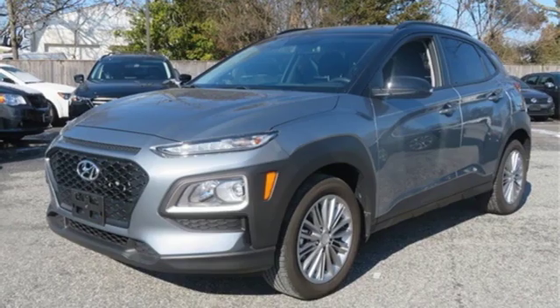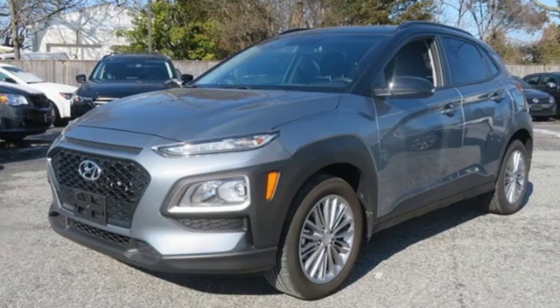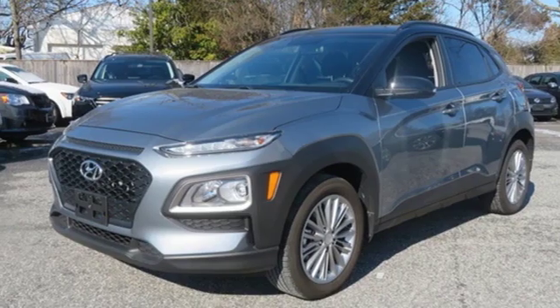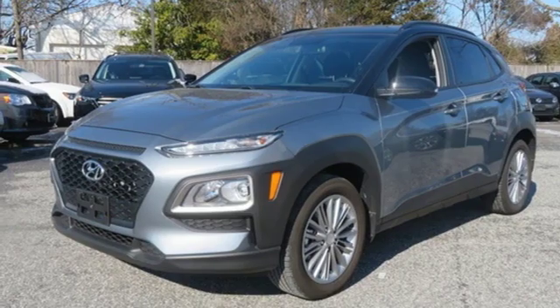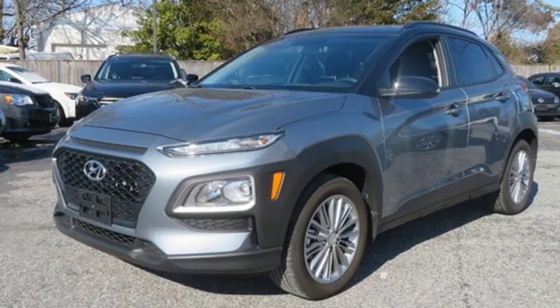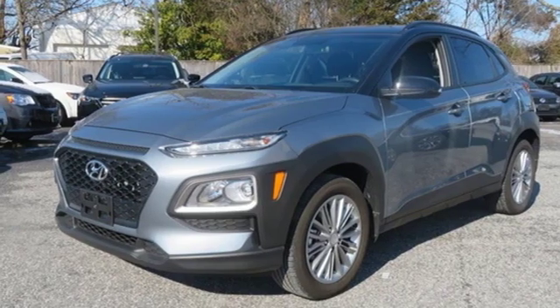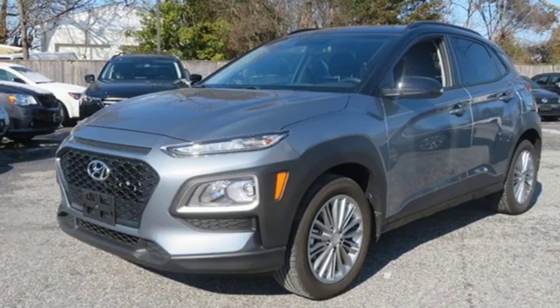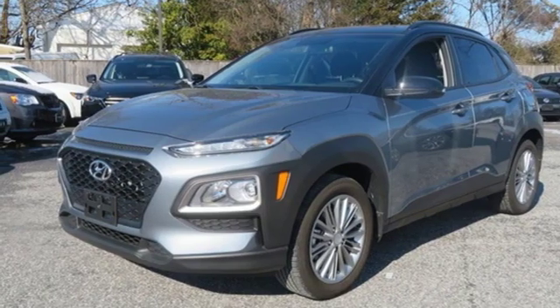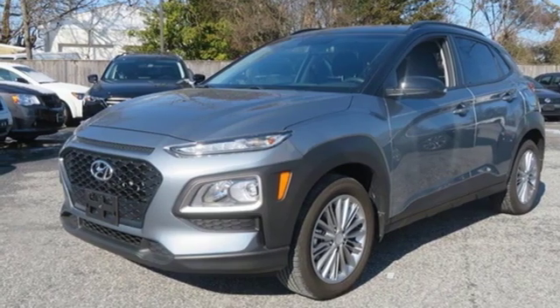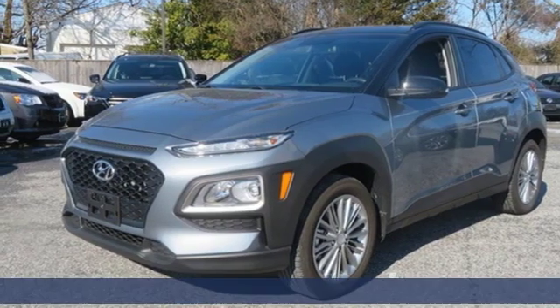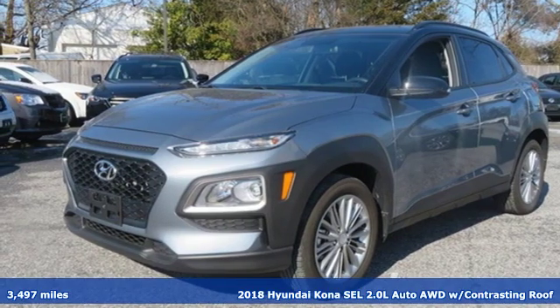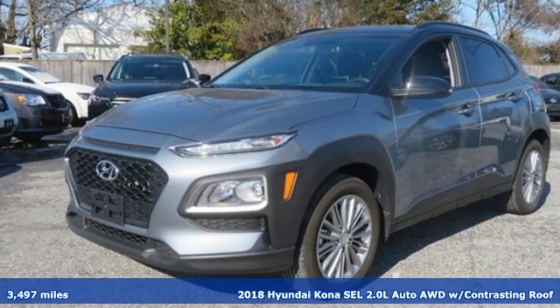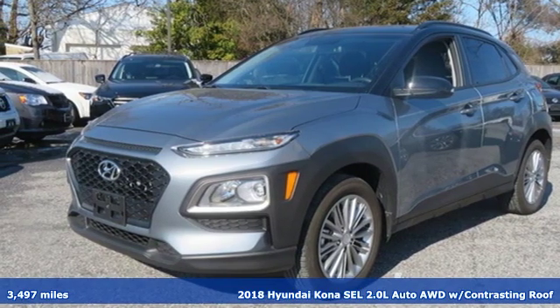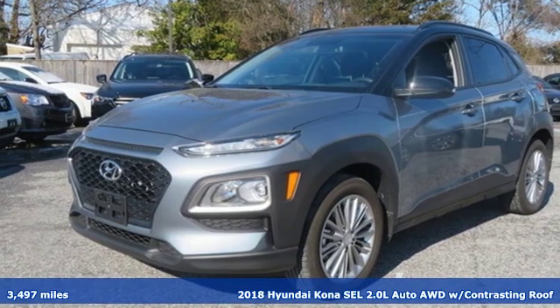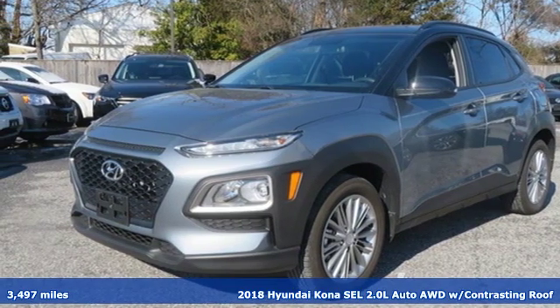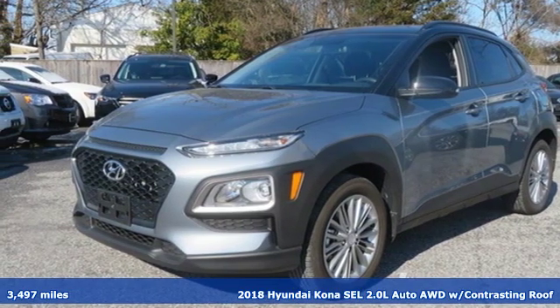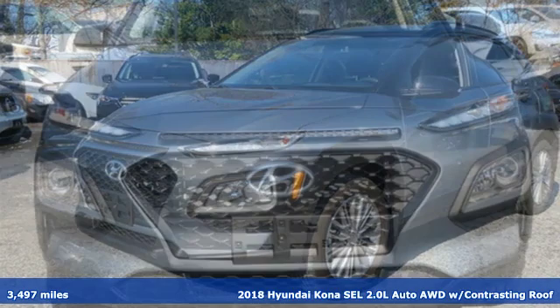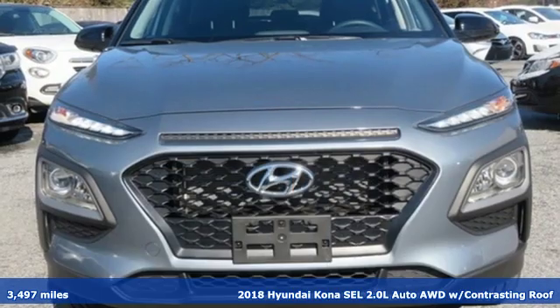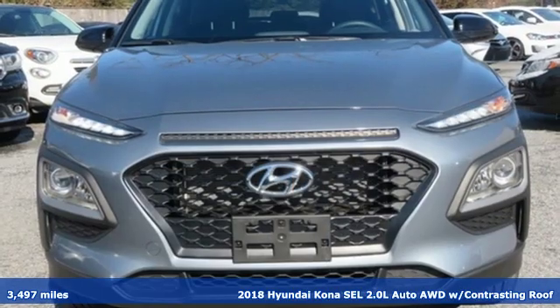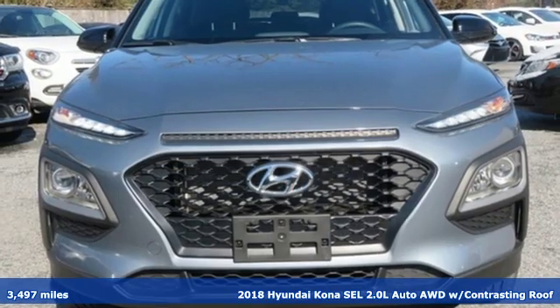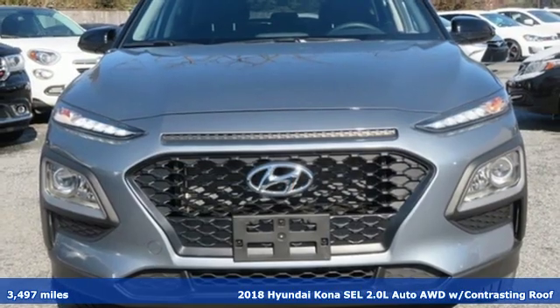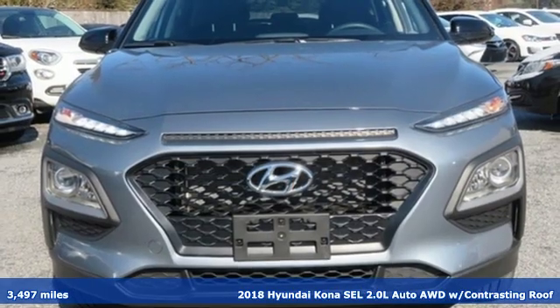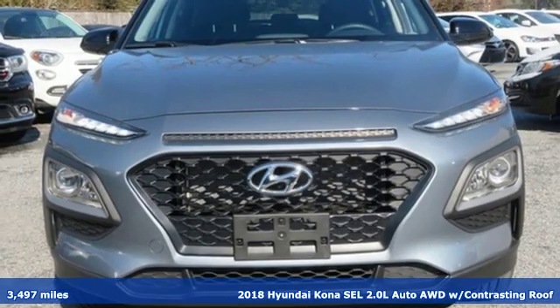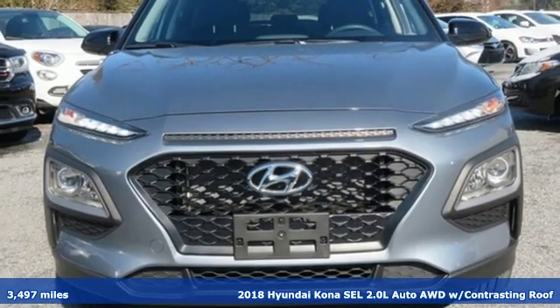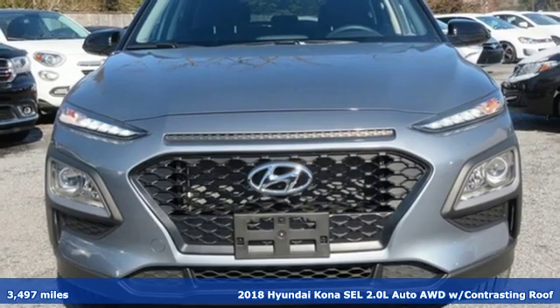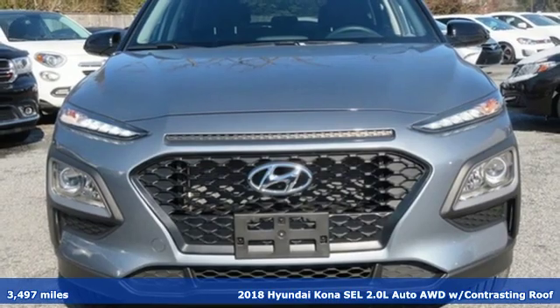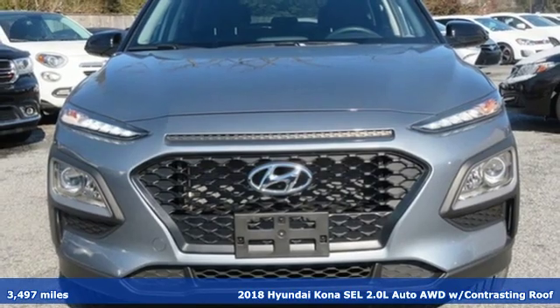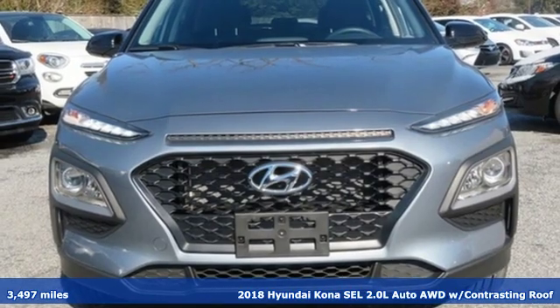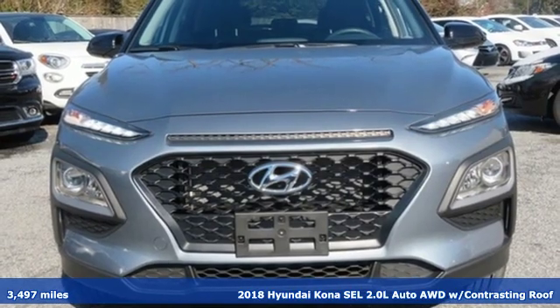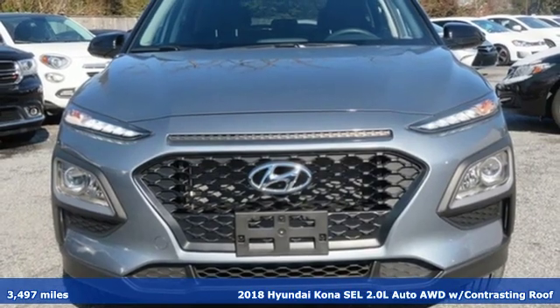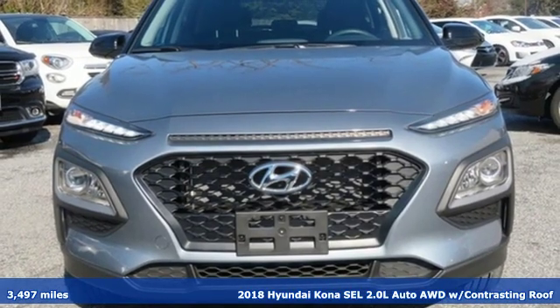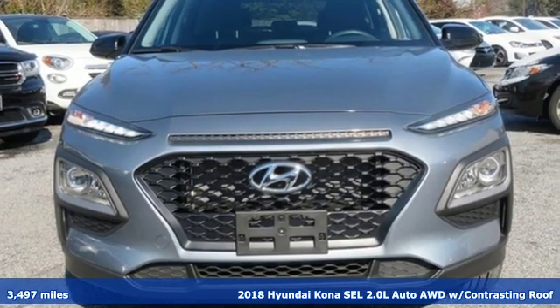Here's a 2018 Hyundai Kona. Challenging convention to find a better way — it's the Hyundai way.